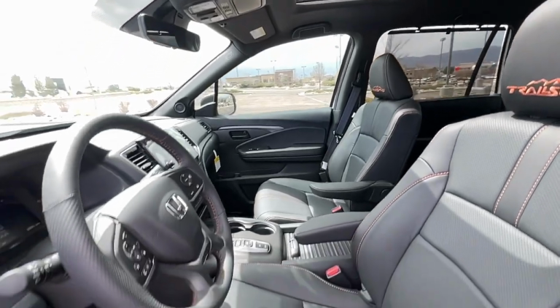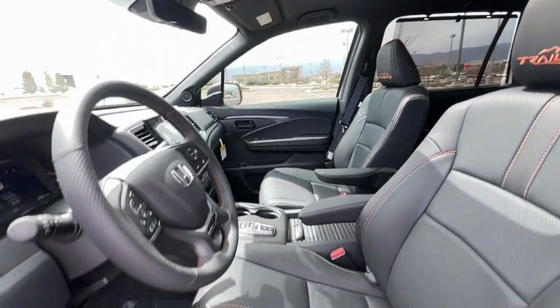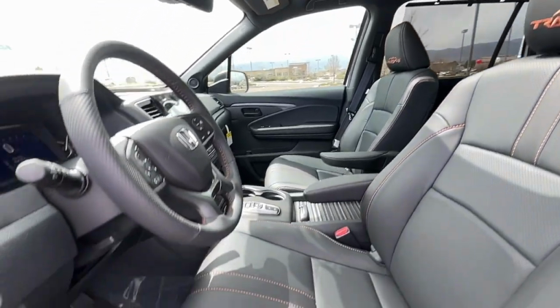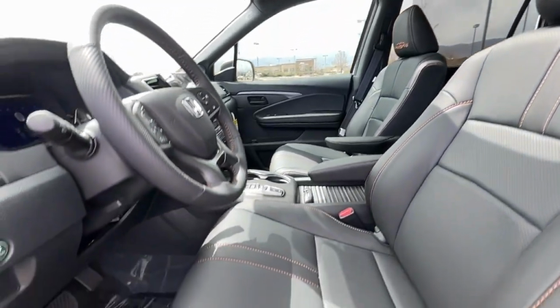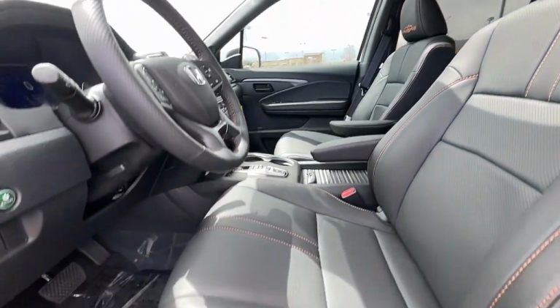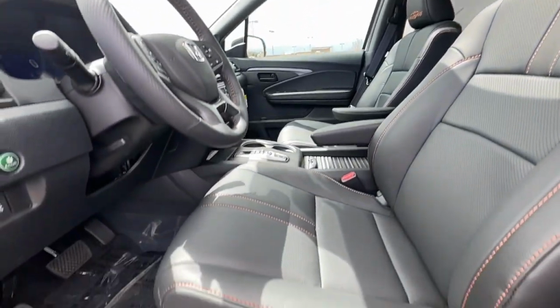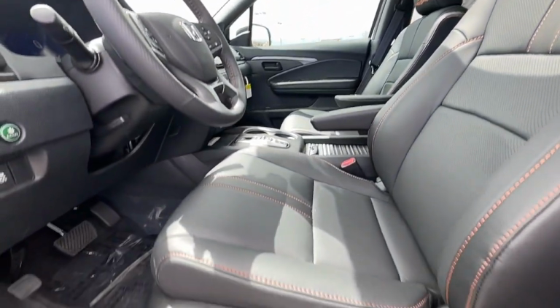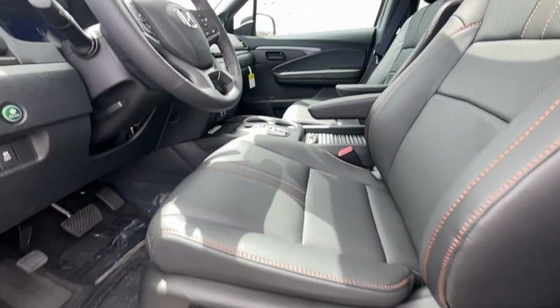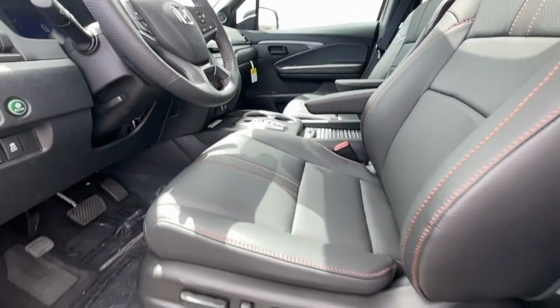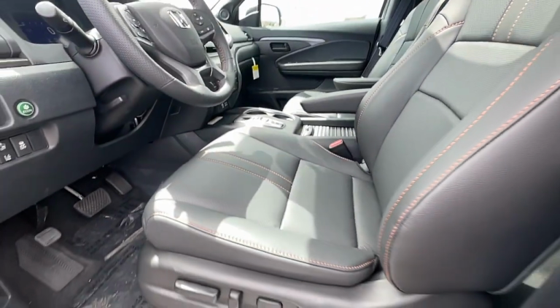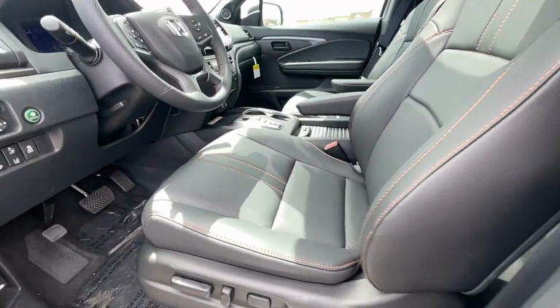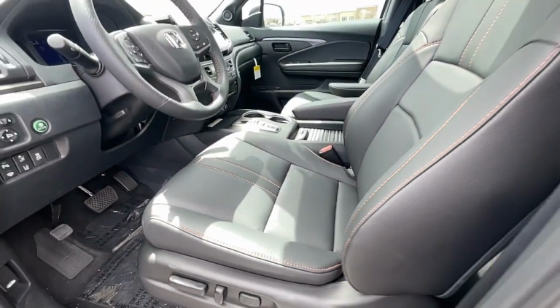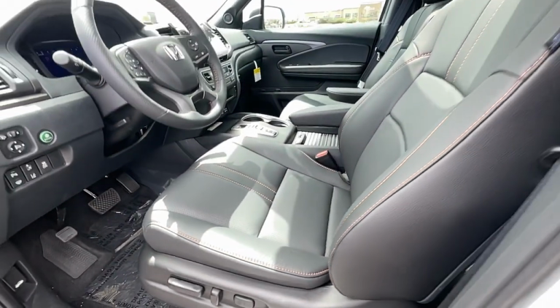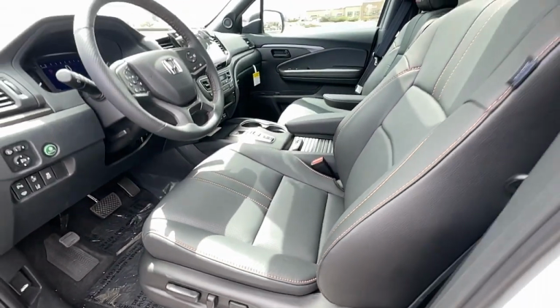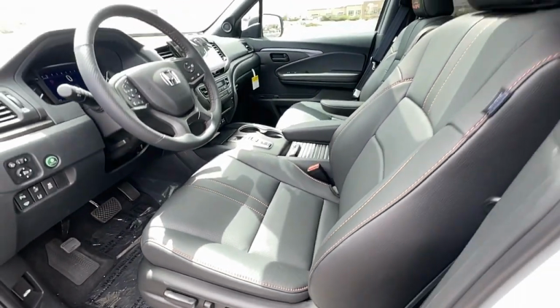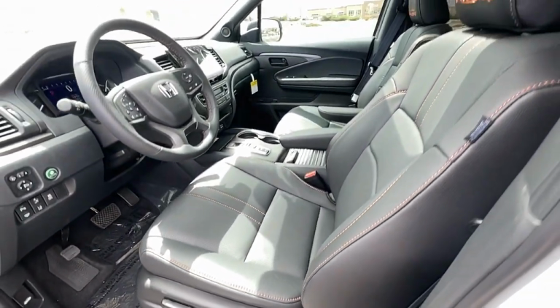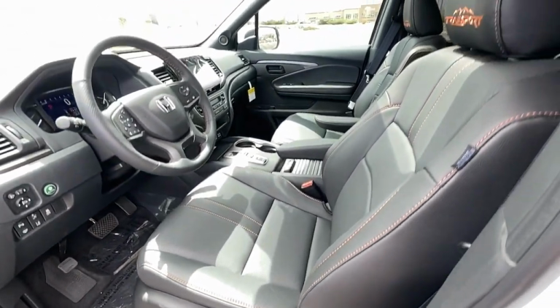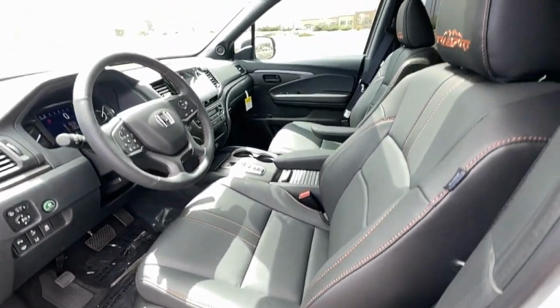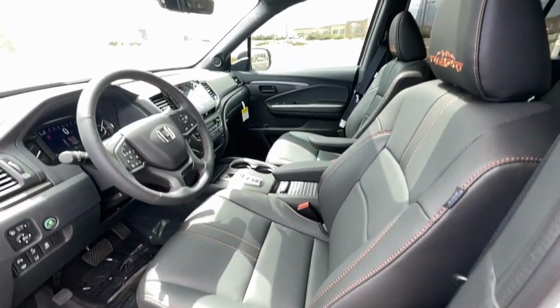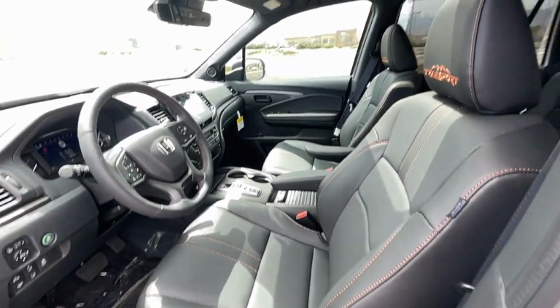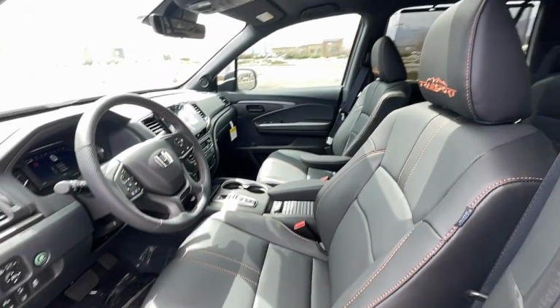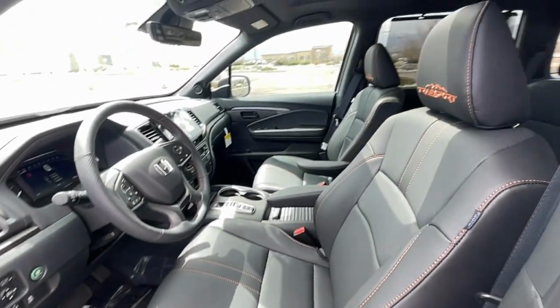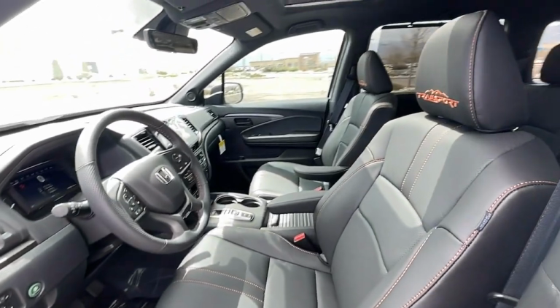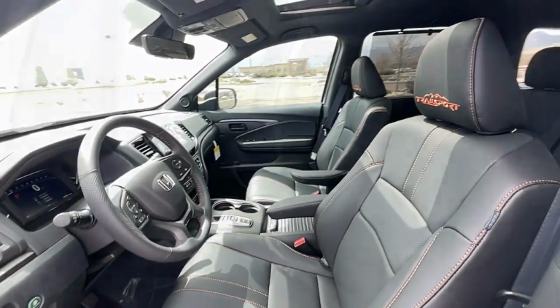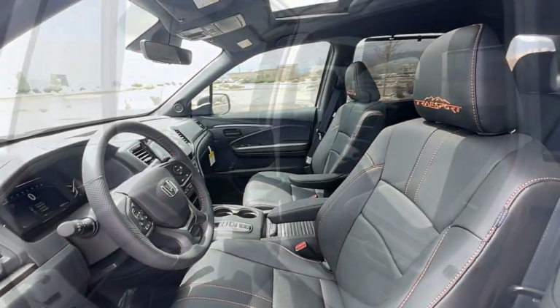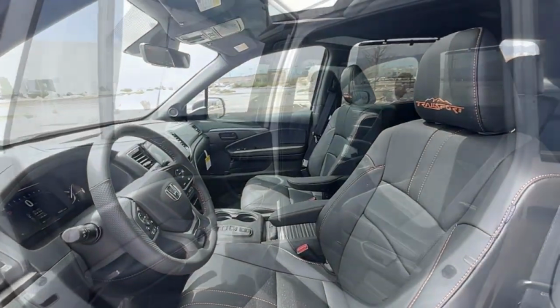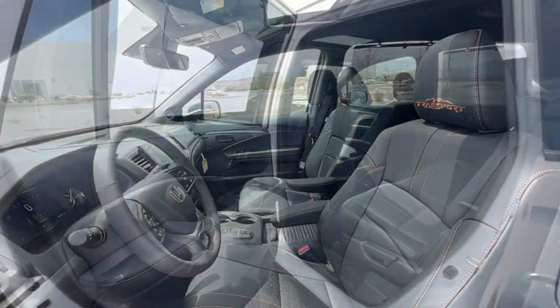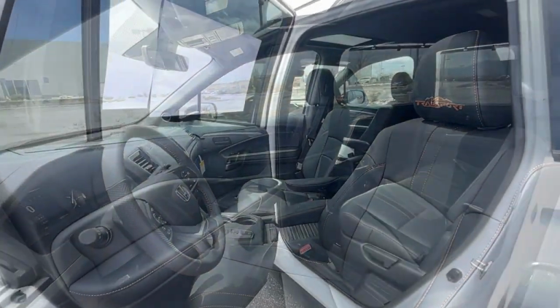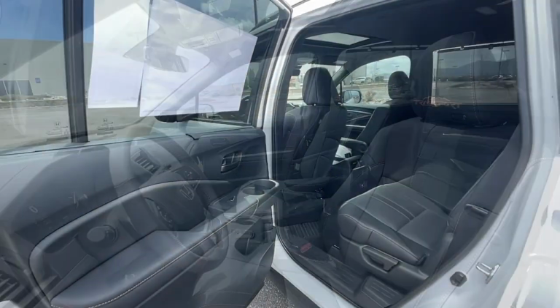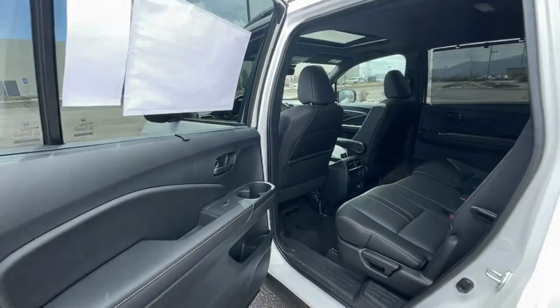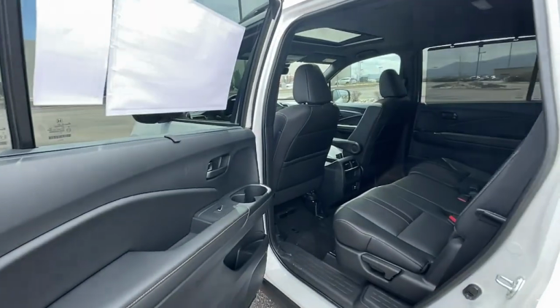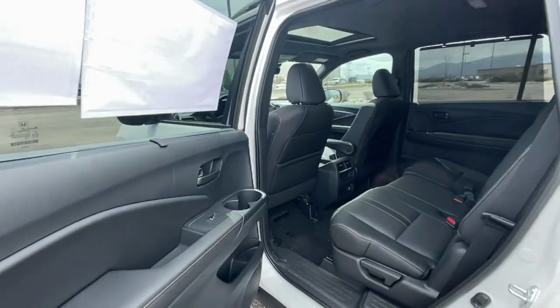Feel confident and comfortable on every excursion in the clever and versatile Passport.